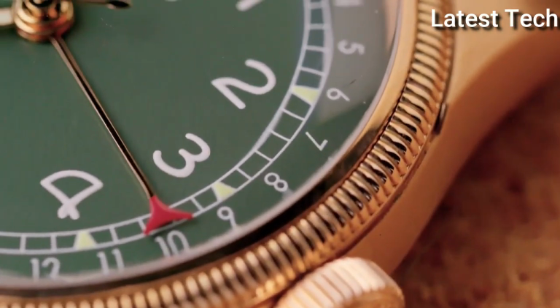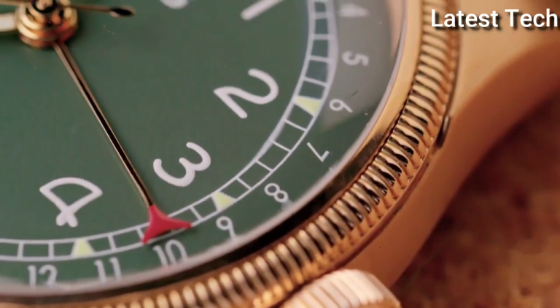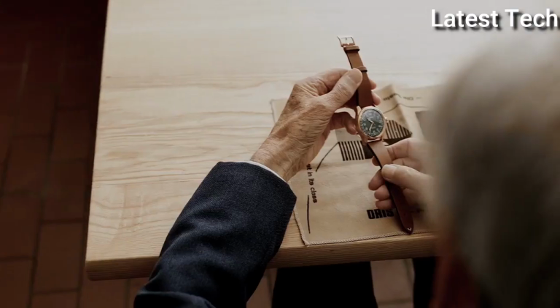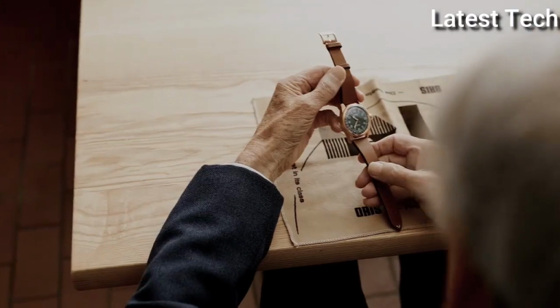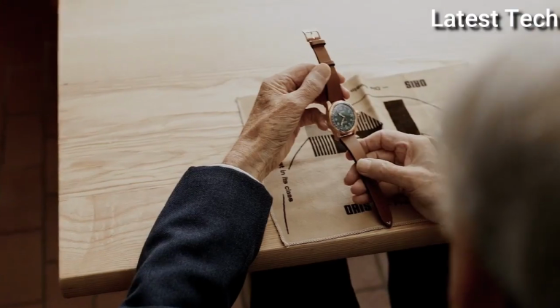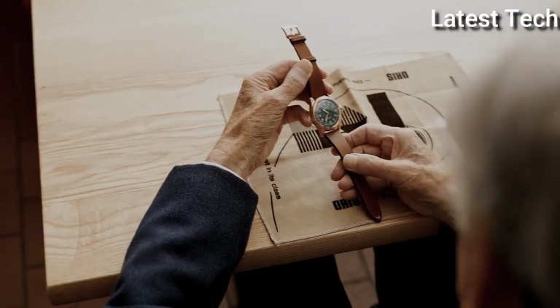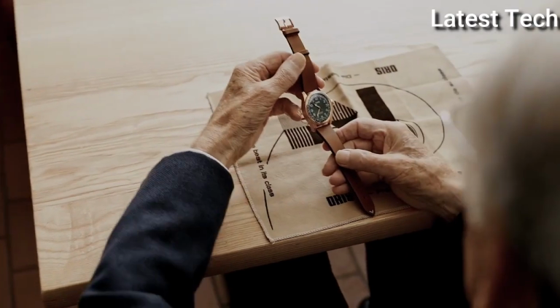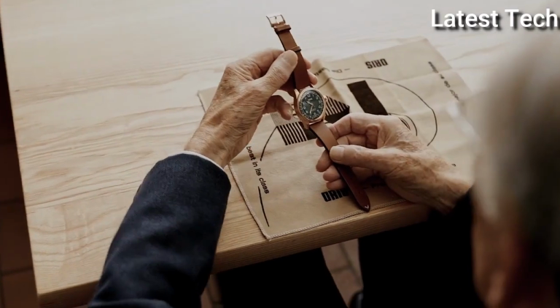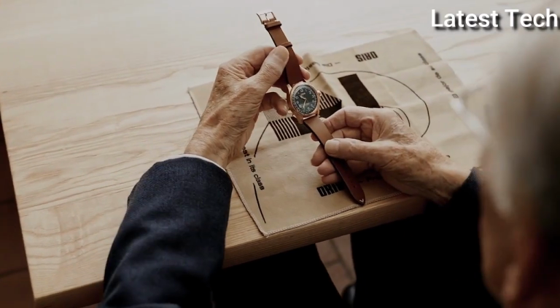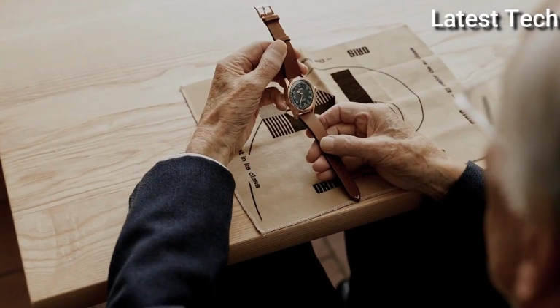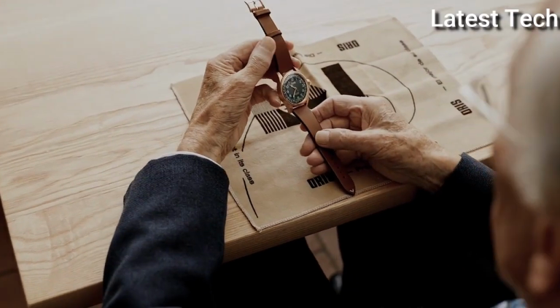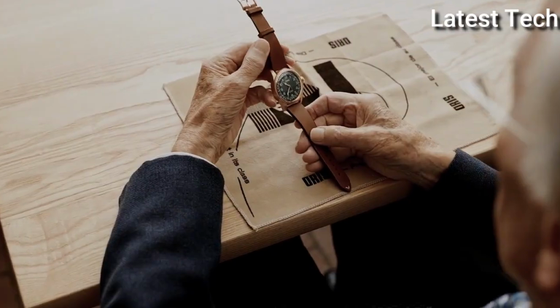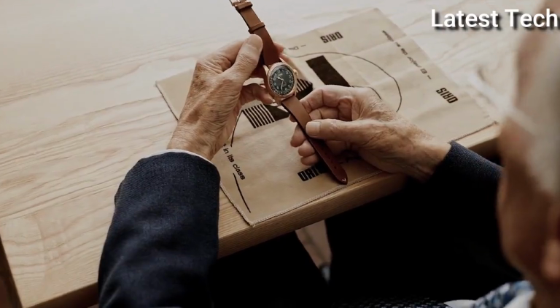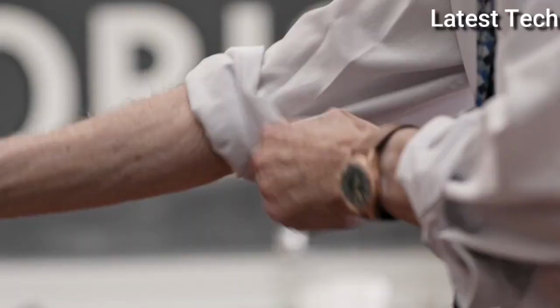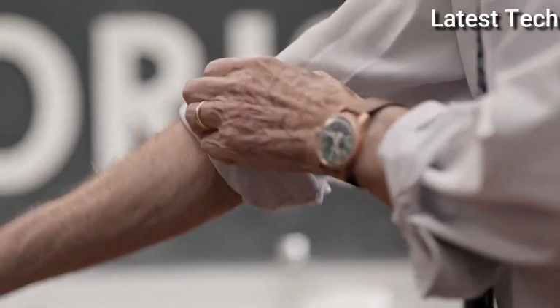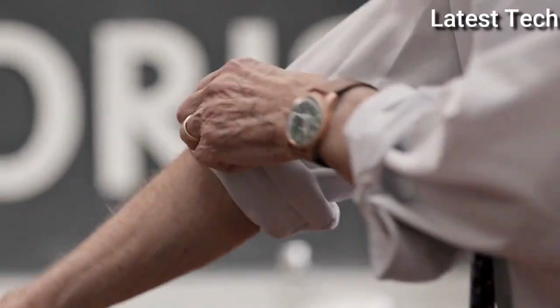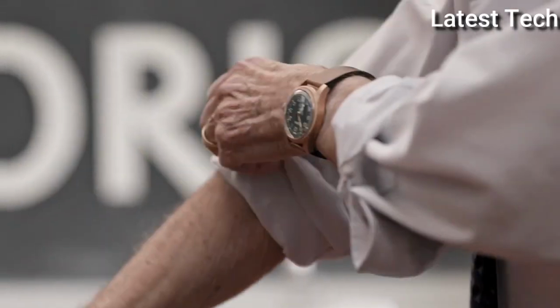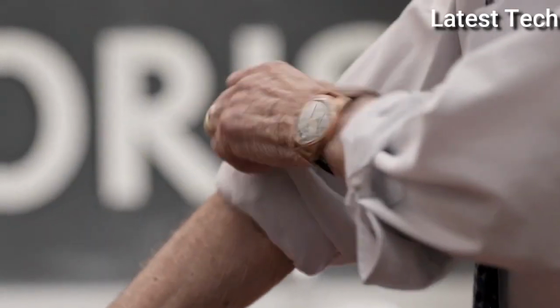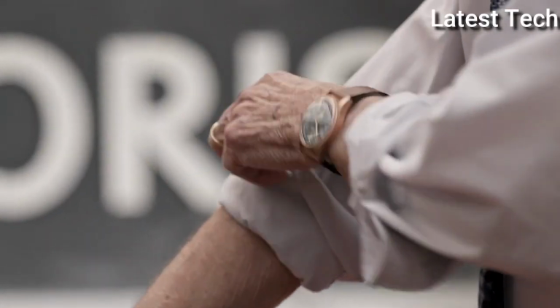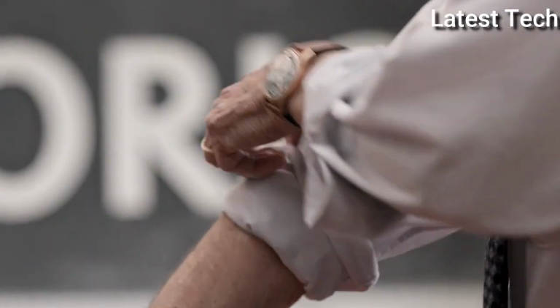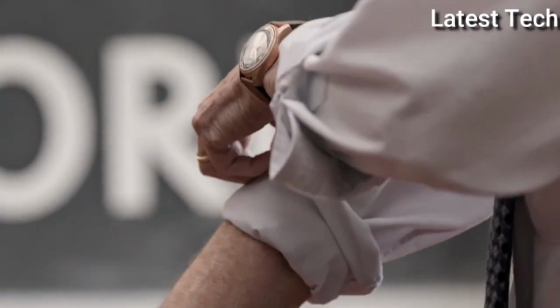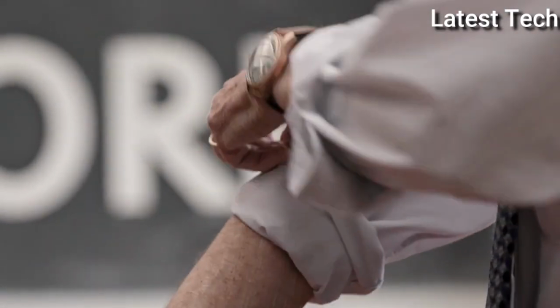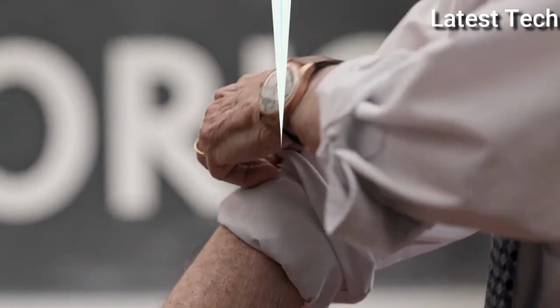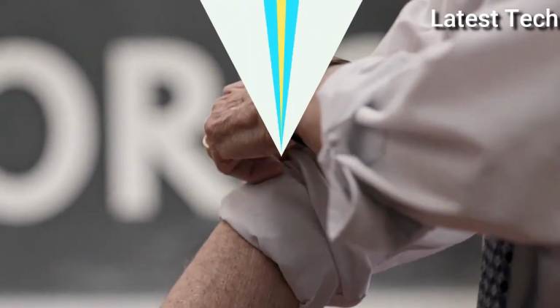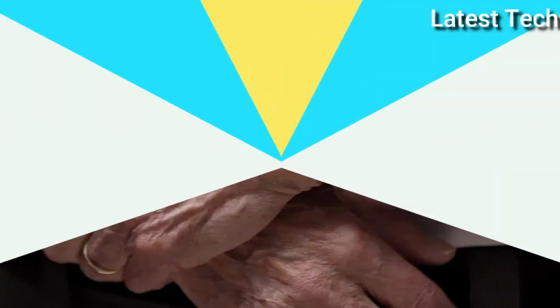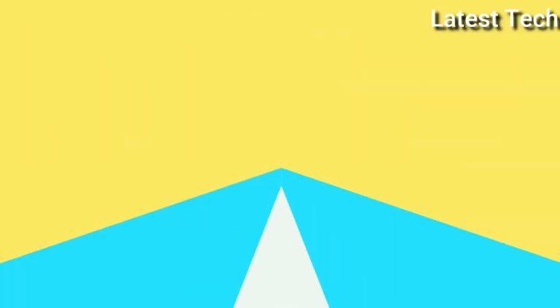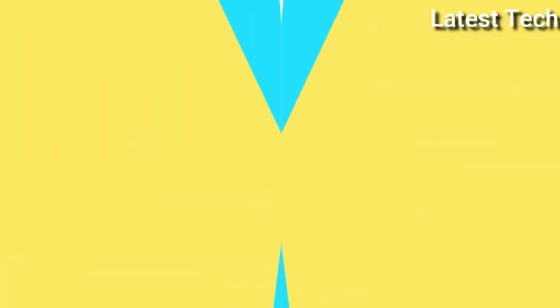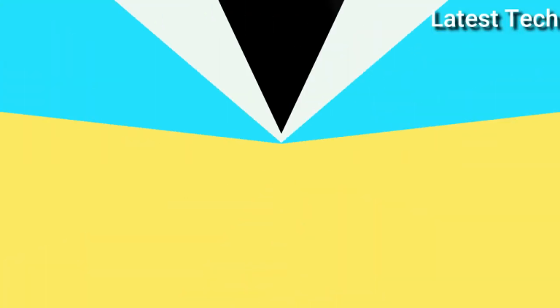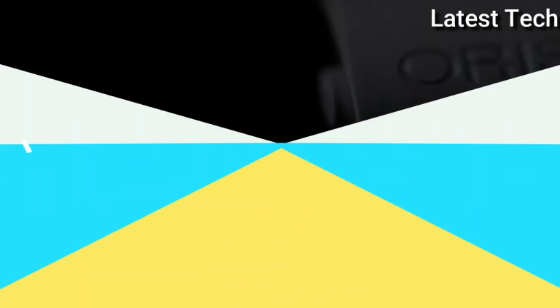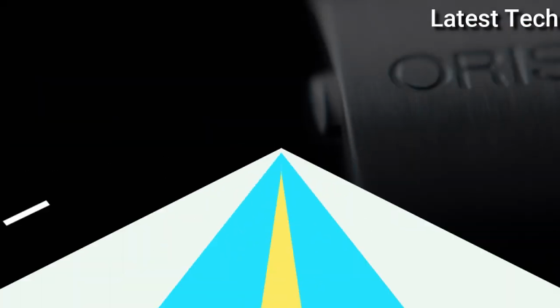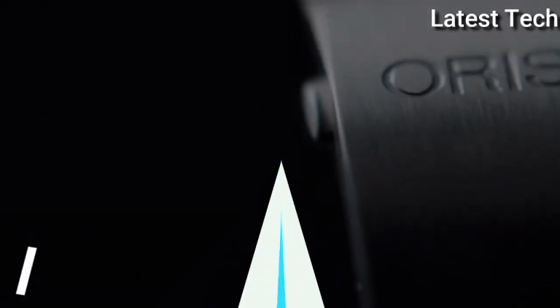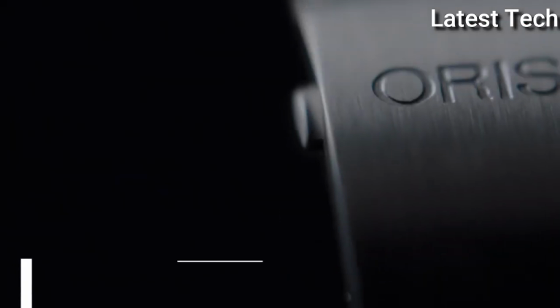Functions: Date, Hour, Minute, Second. Swiss Made.